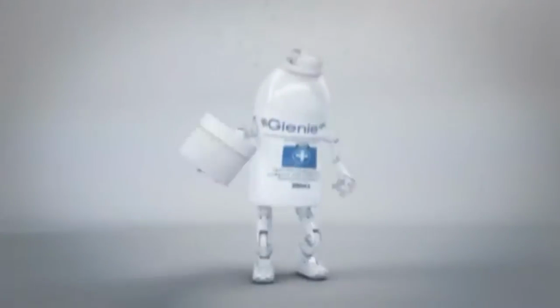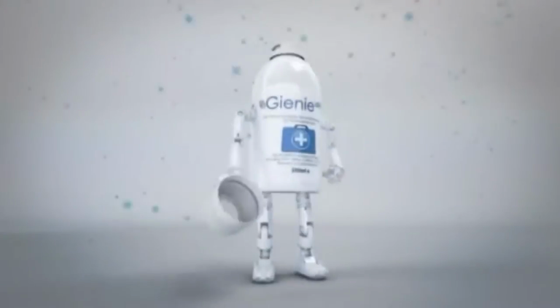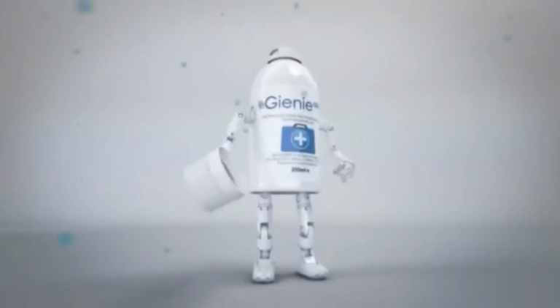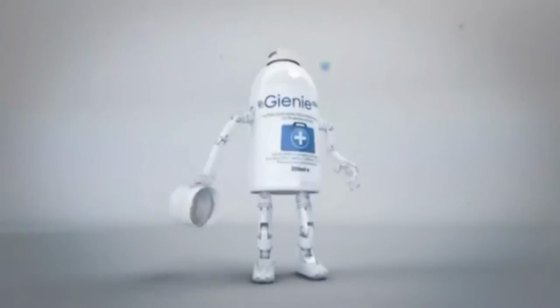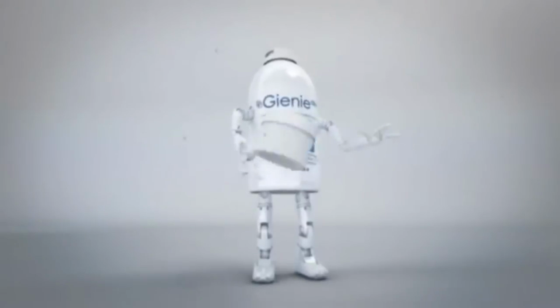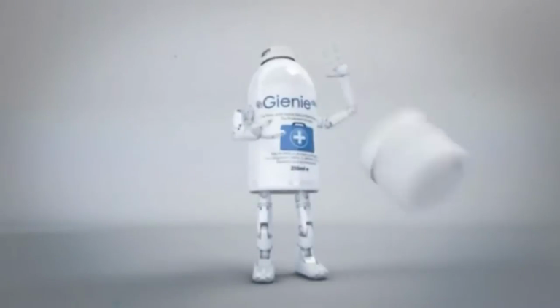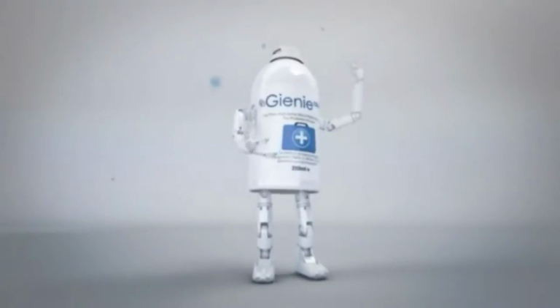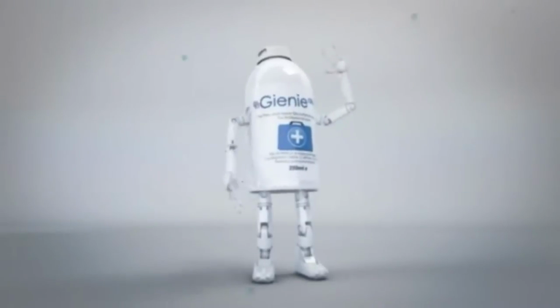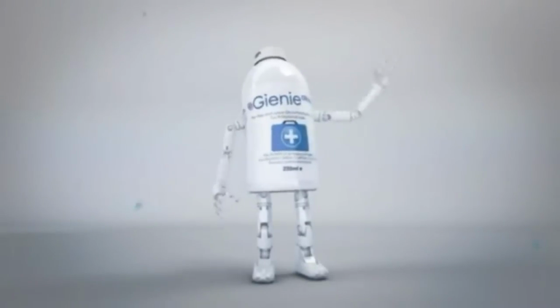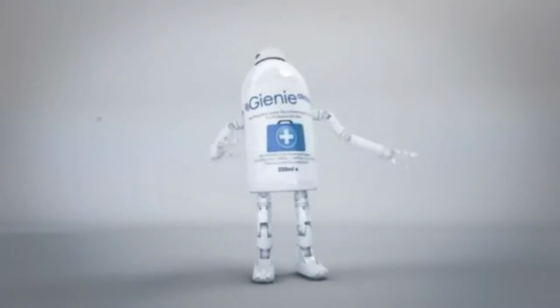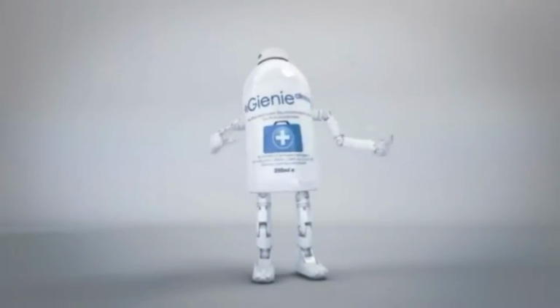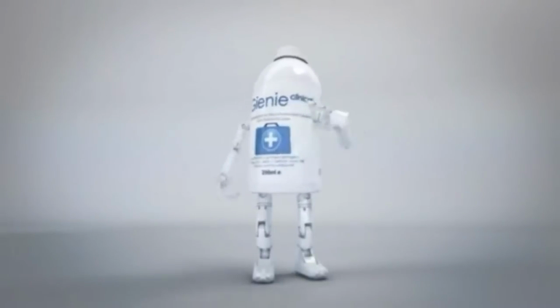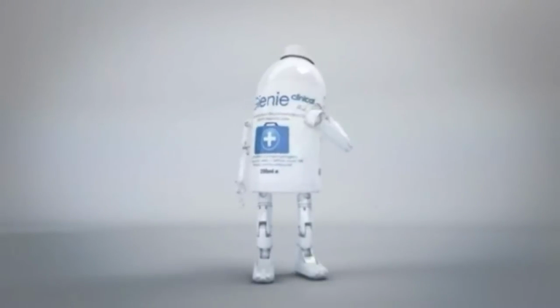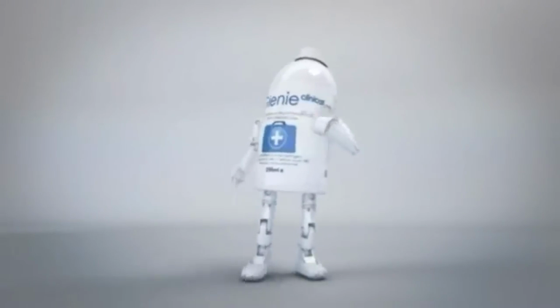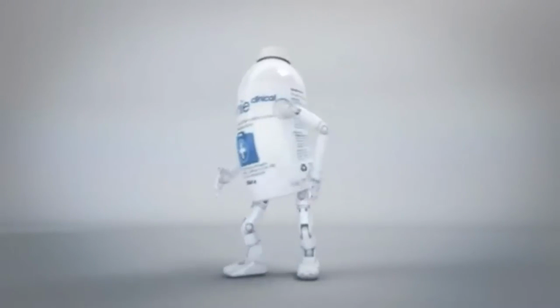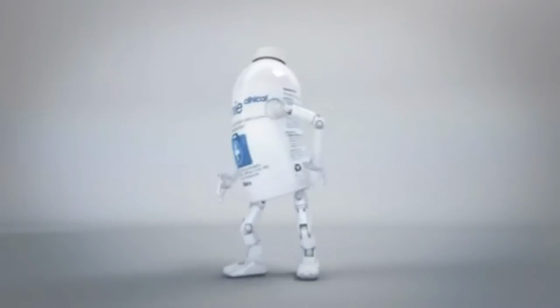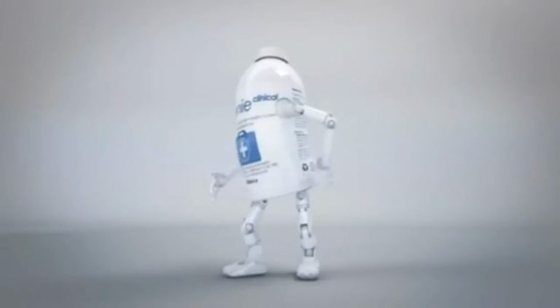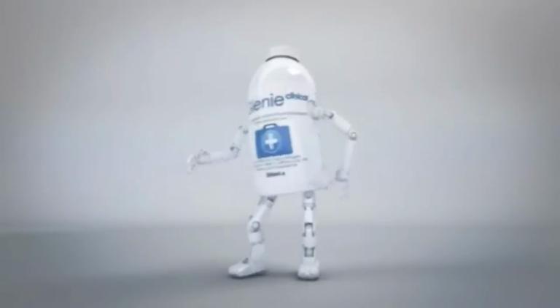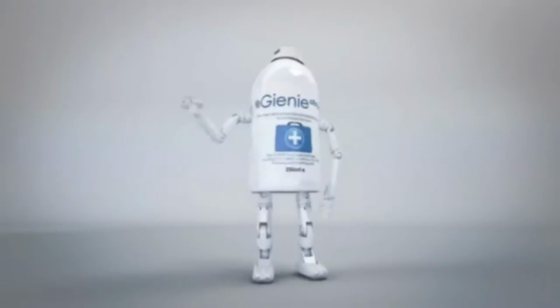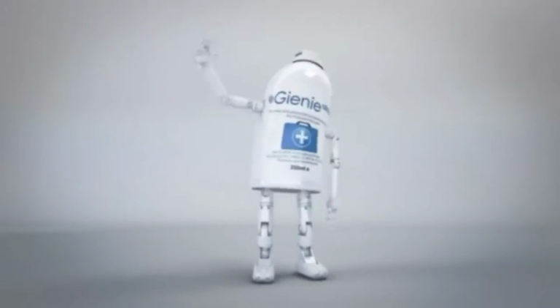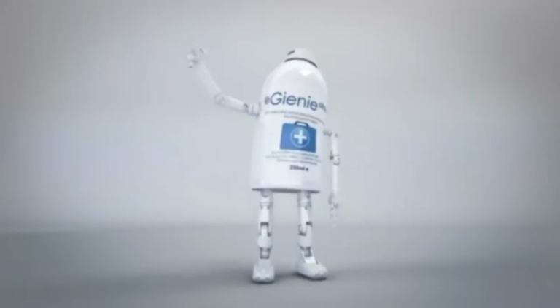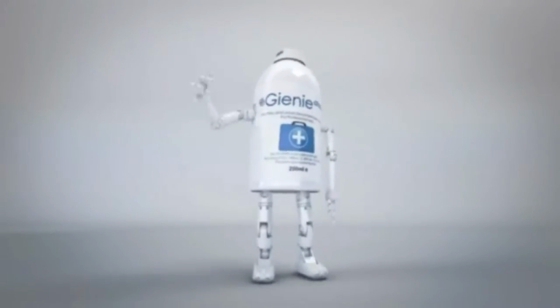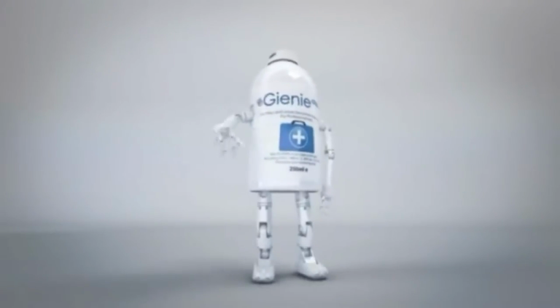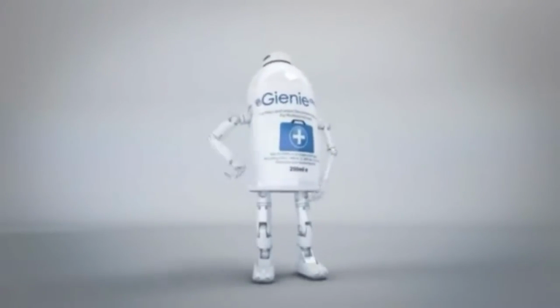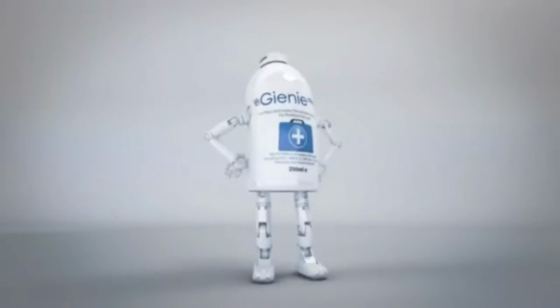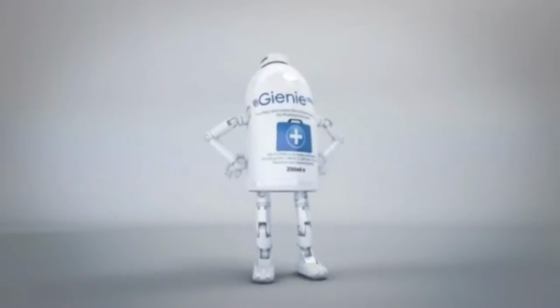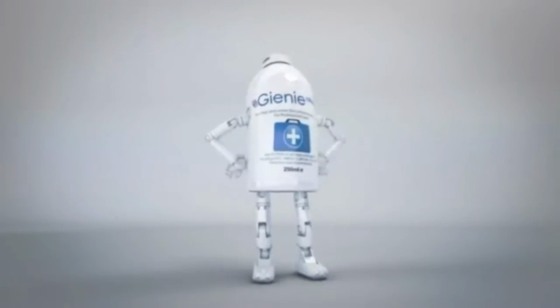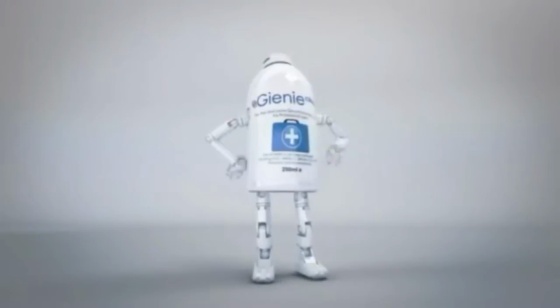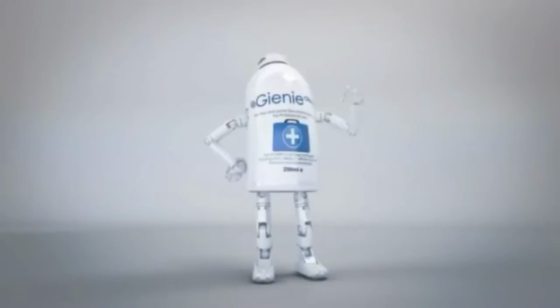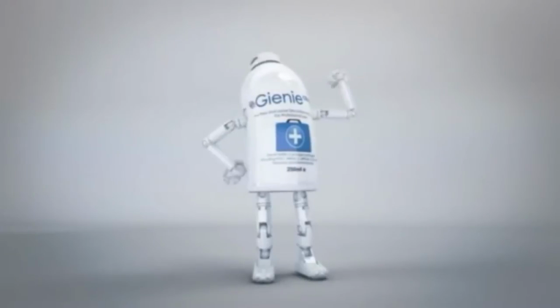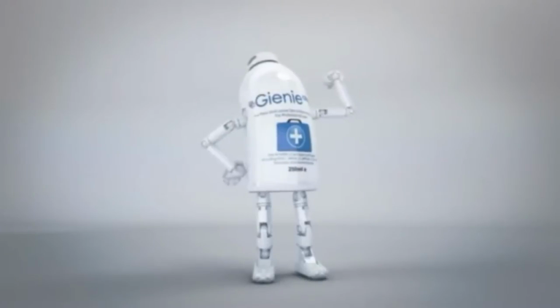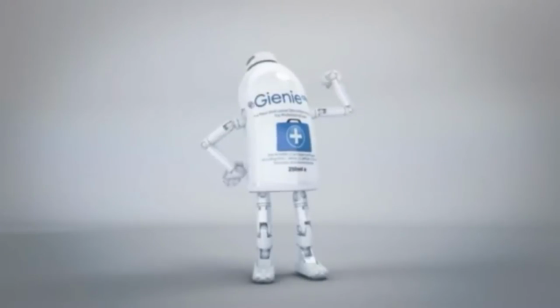Hi there, I'm Genie Clinical, an affordable, easy to use, safe and effective infection control solution.